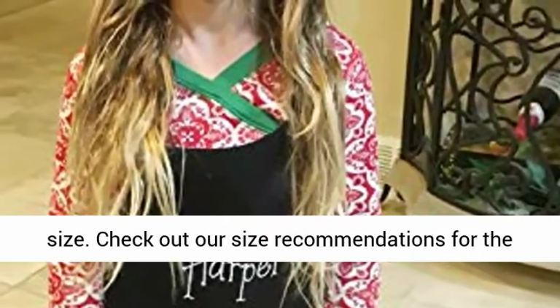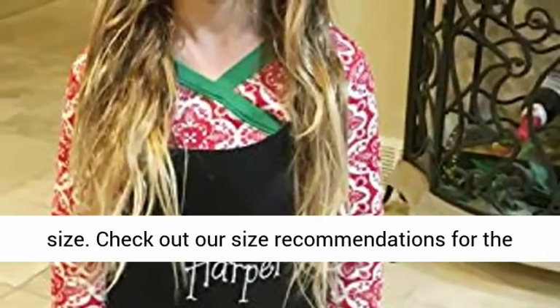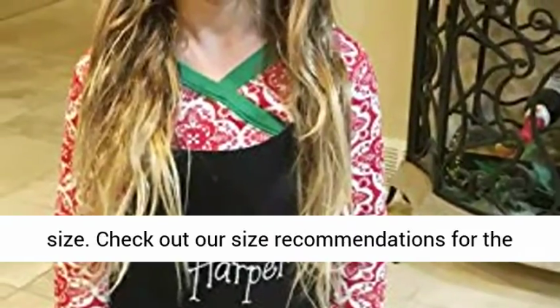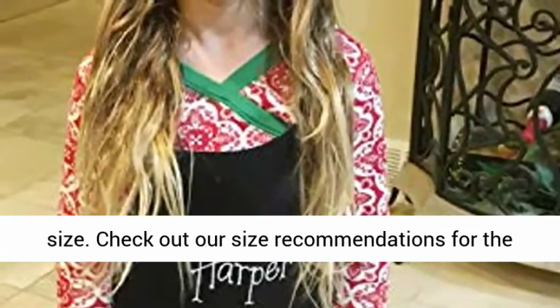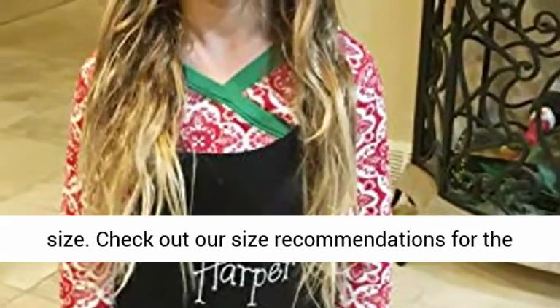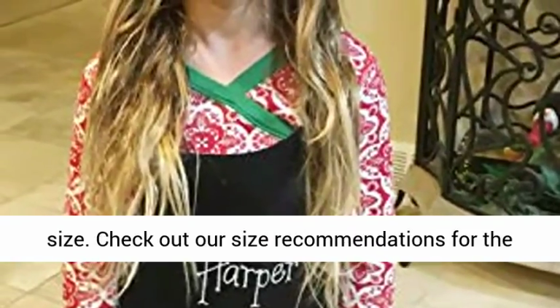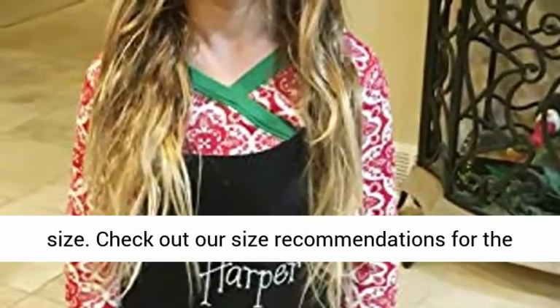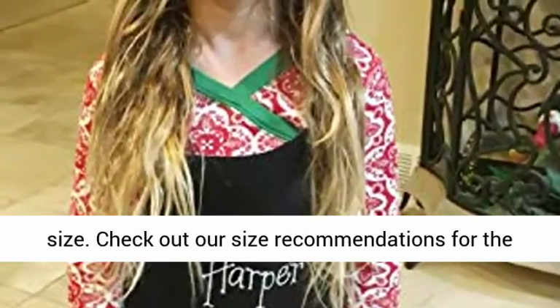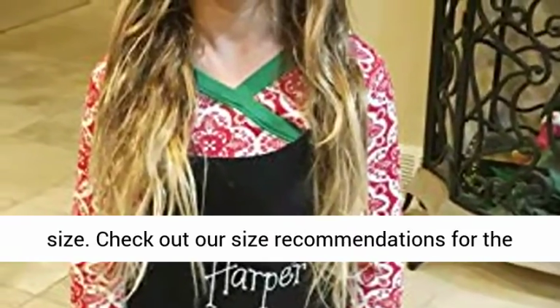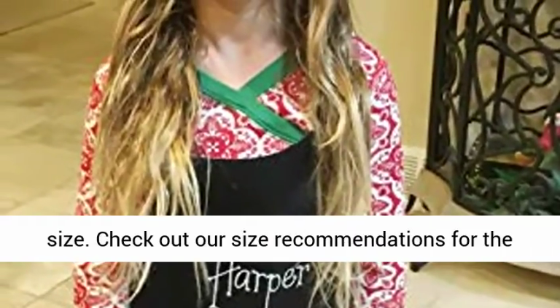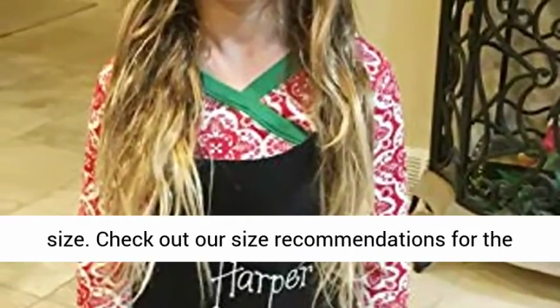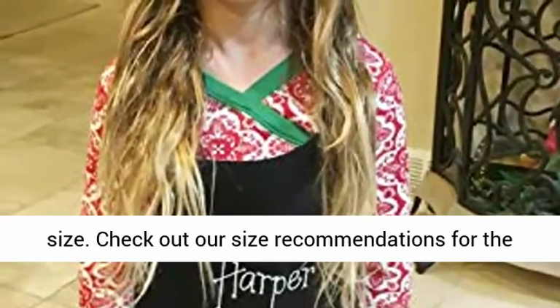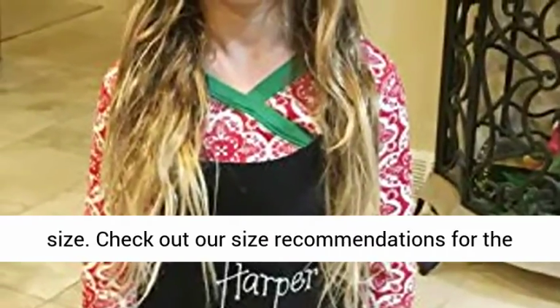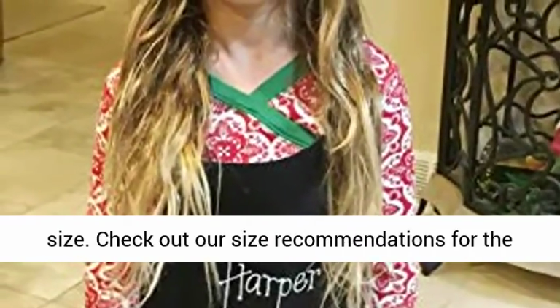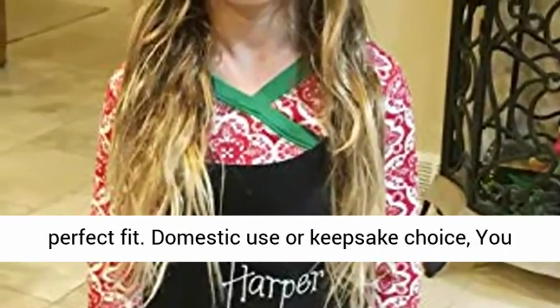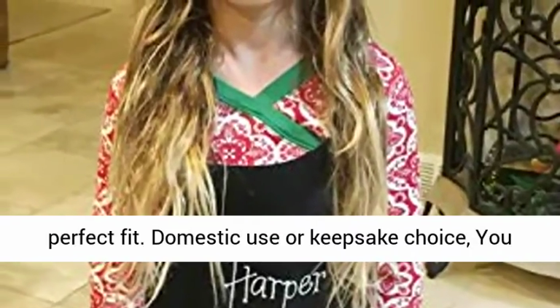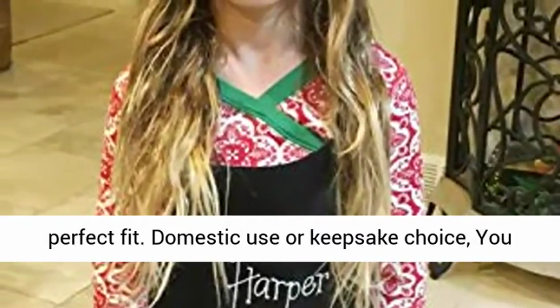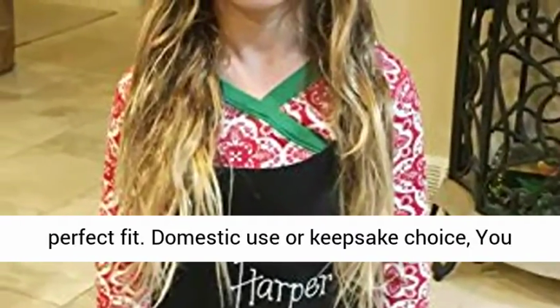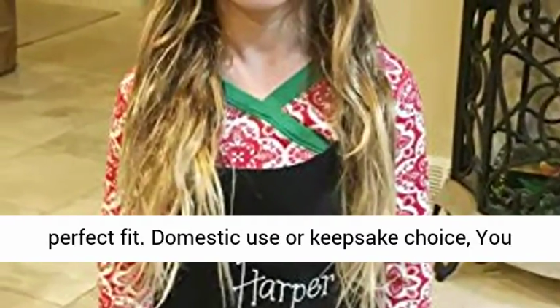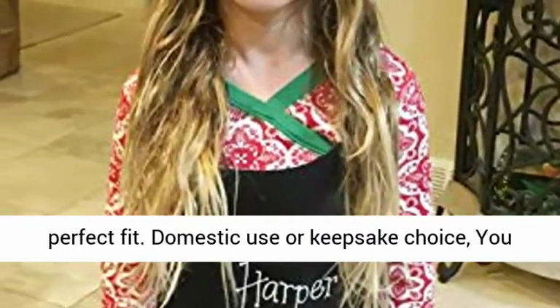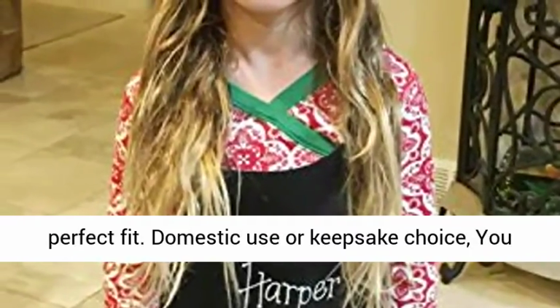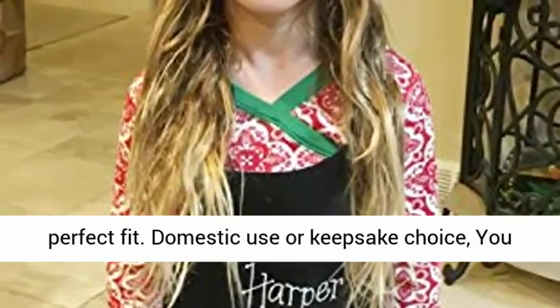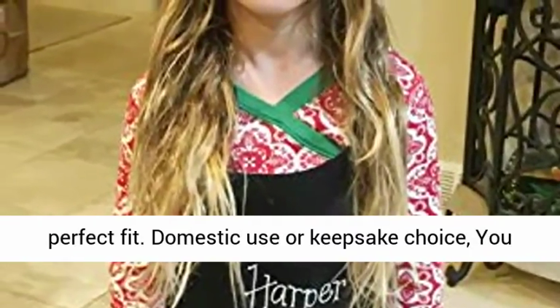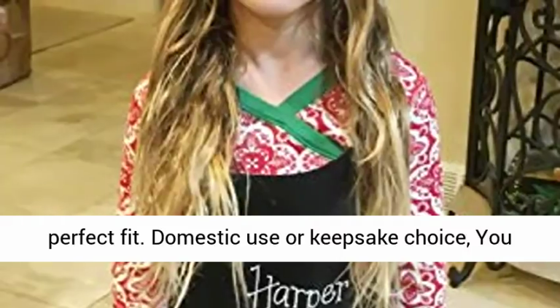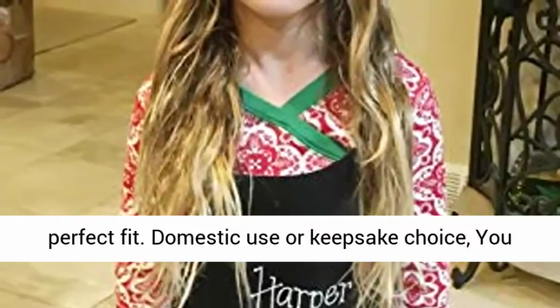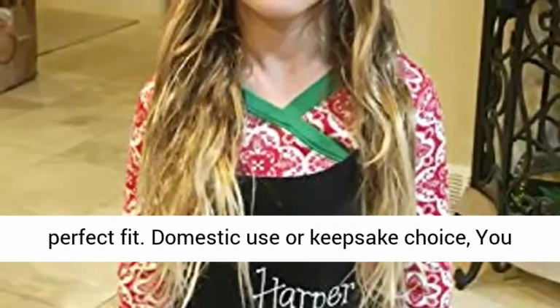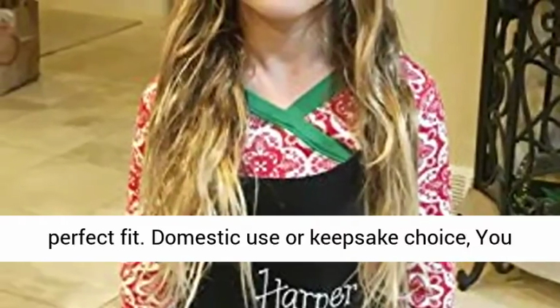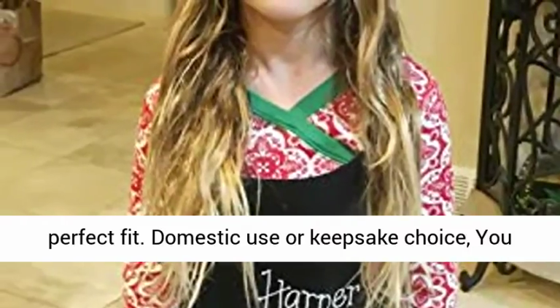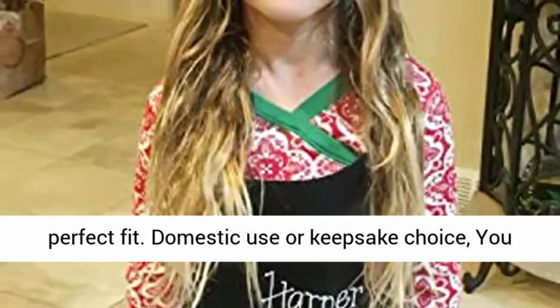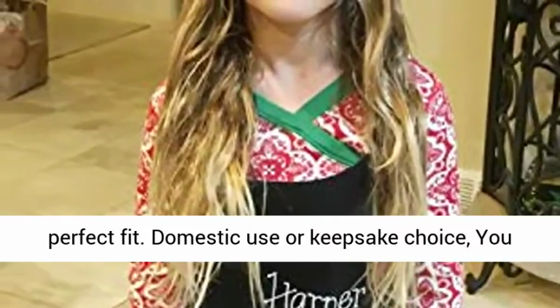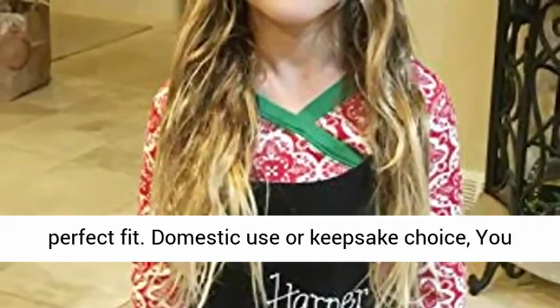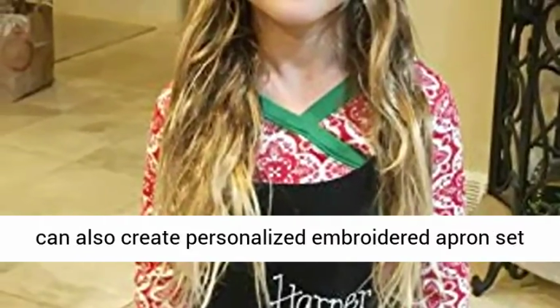Domestic user keepsake choice. You can also create a personalized embroidered apron set by your own design.